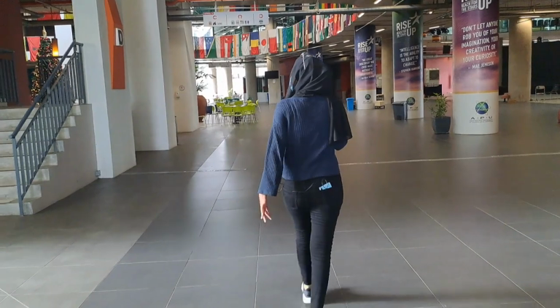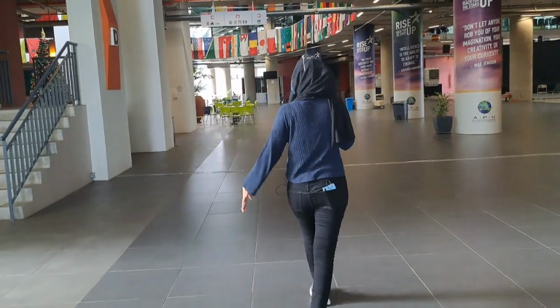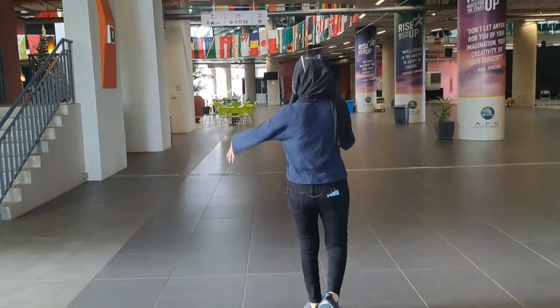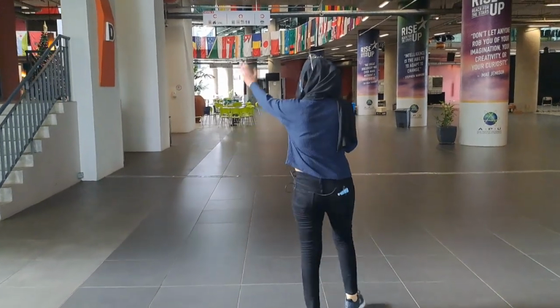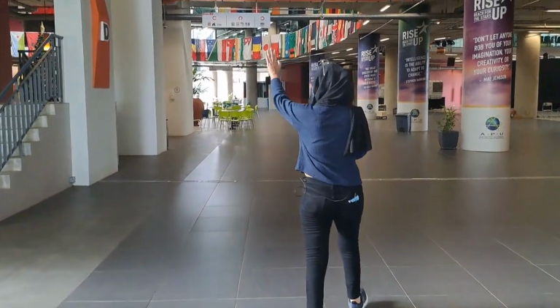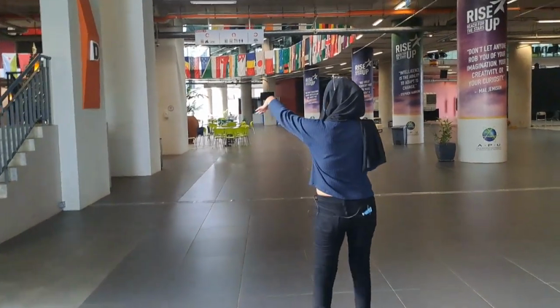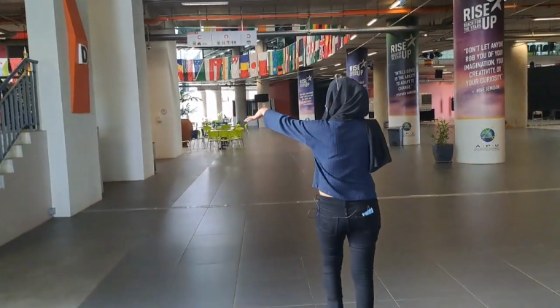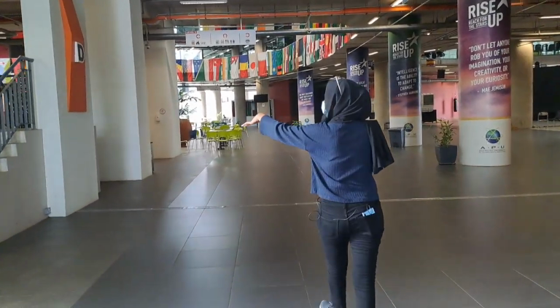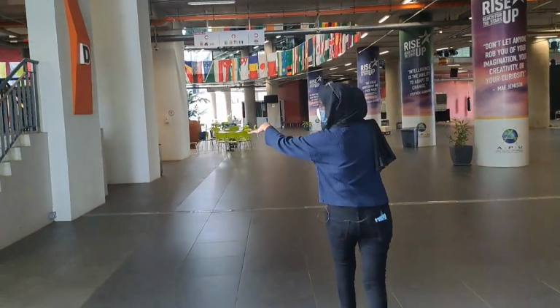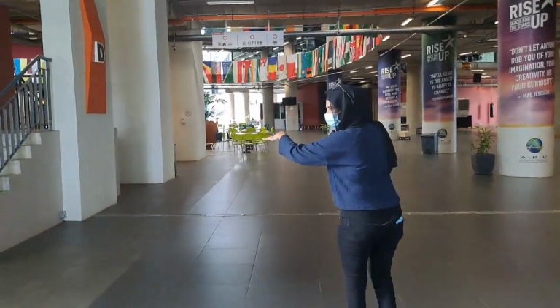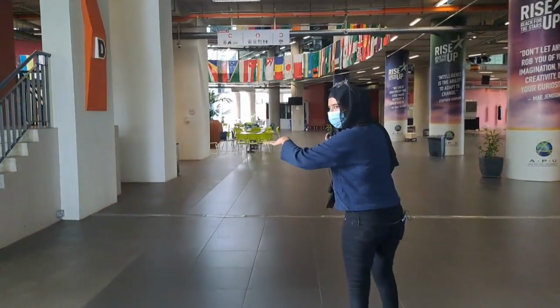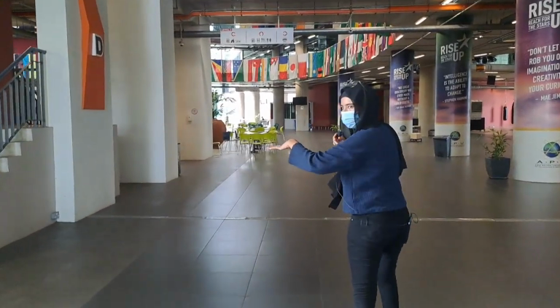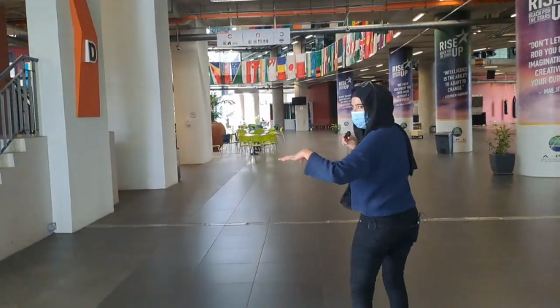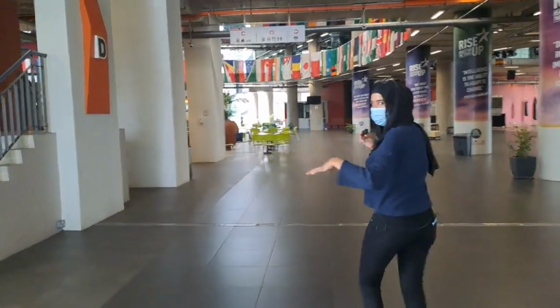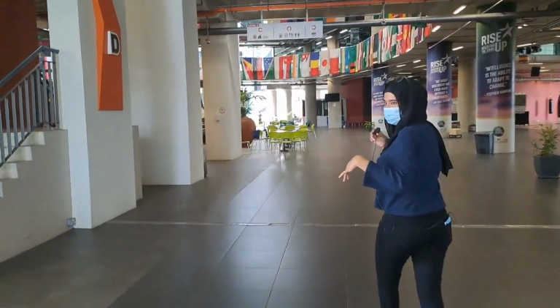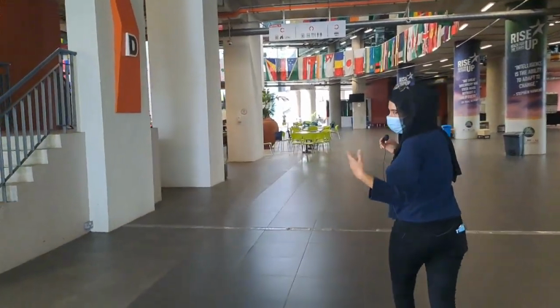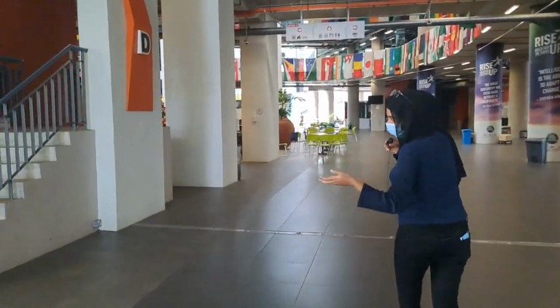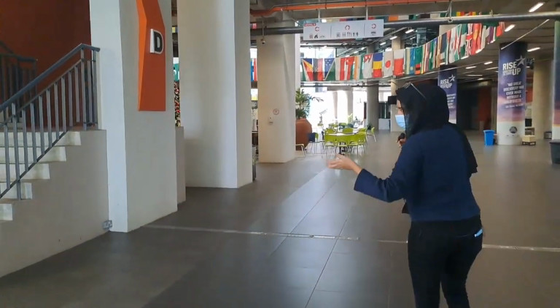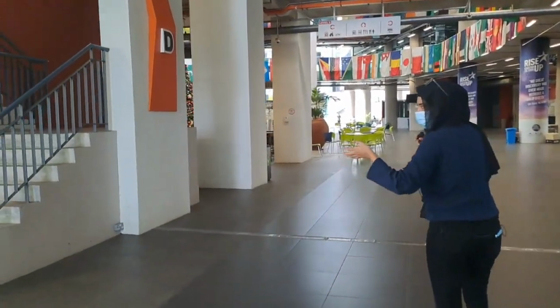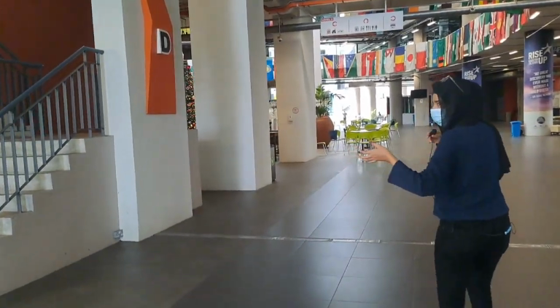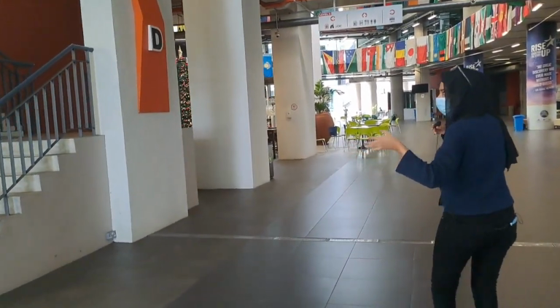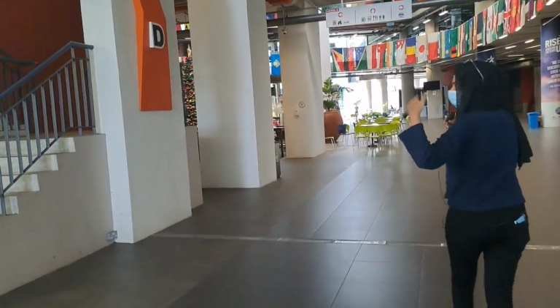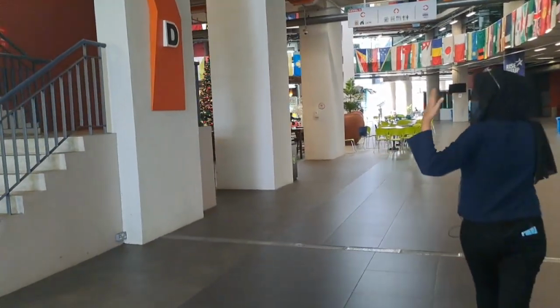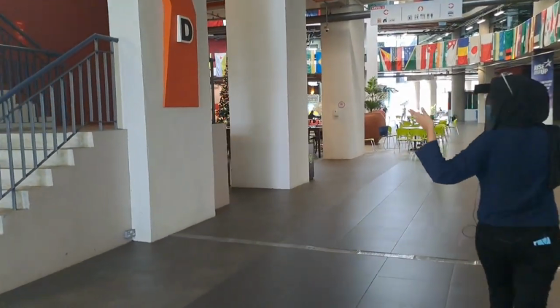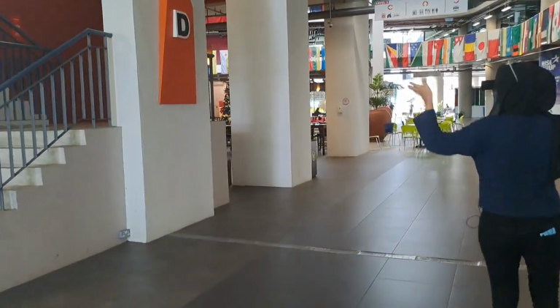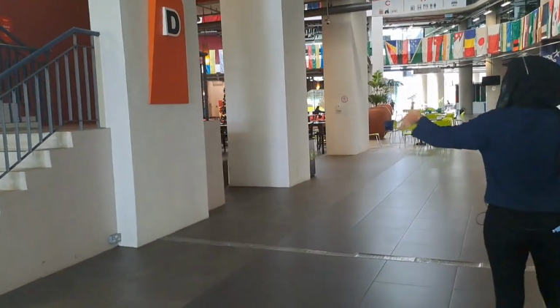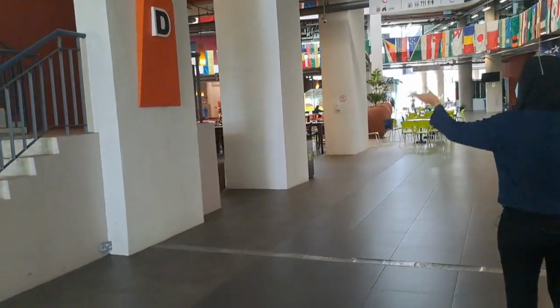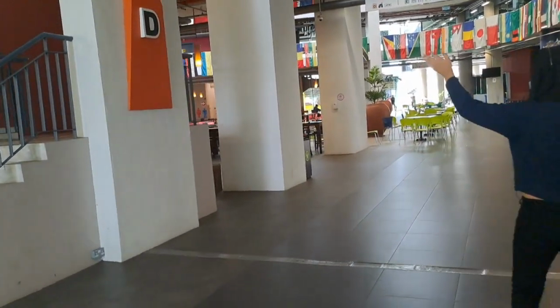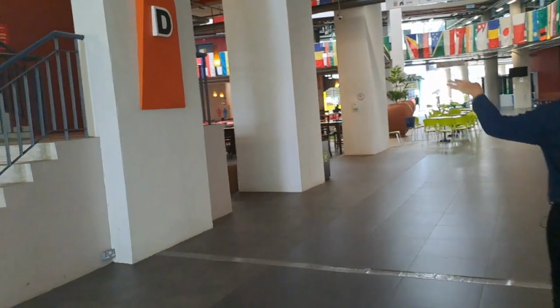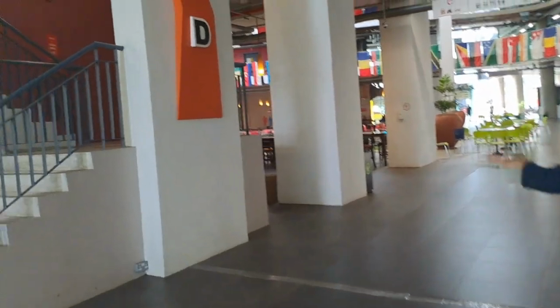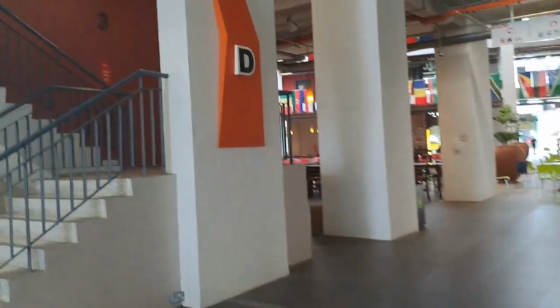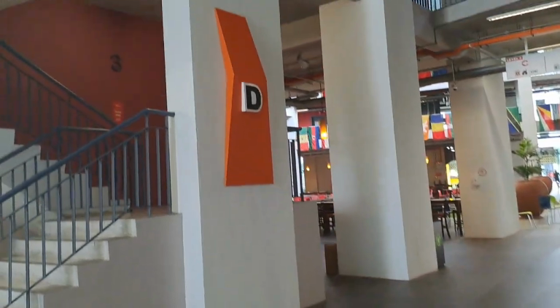This is the D block. If your classes are in the D block, you have to go to this building.